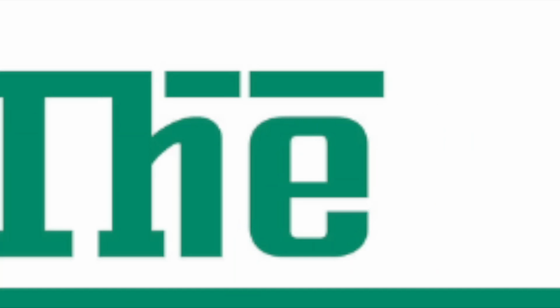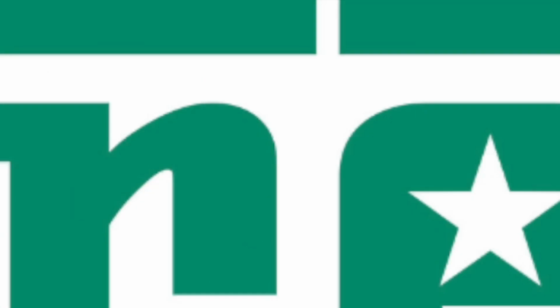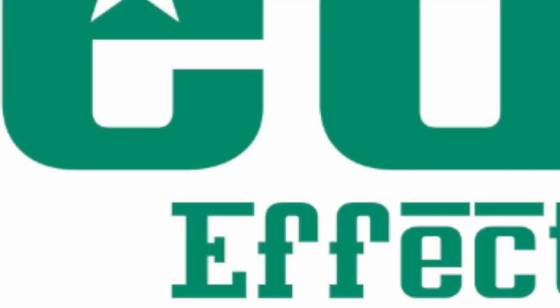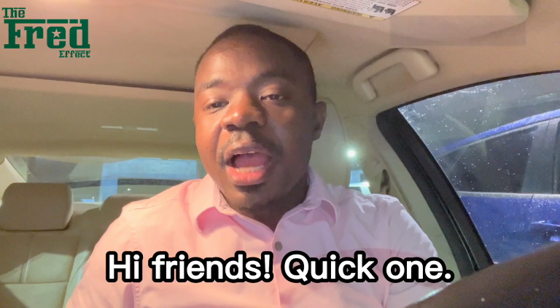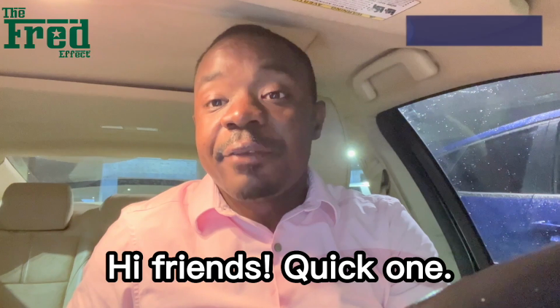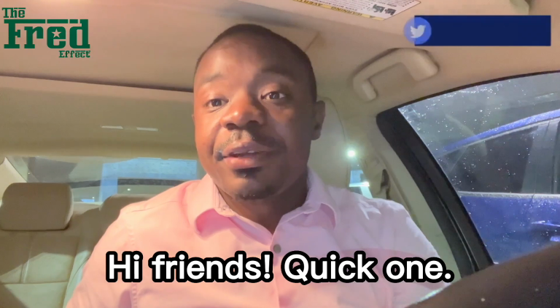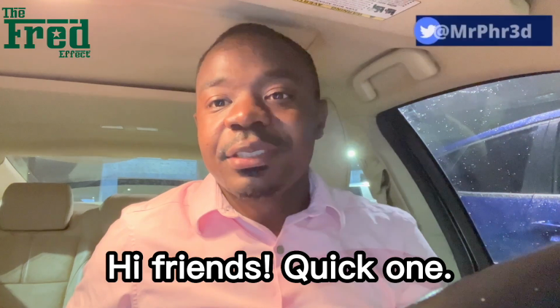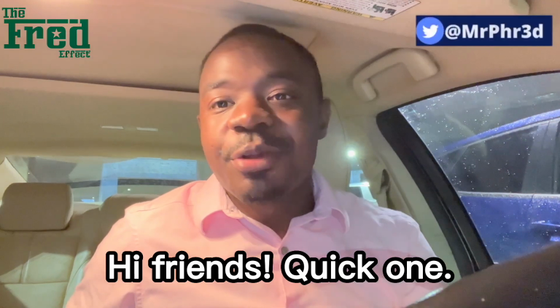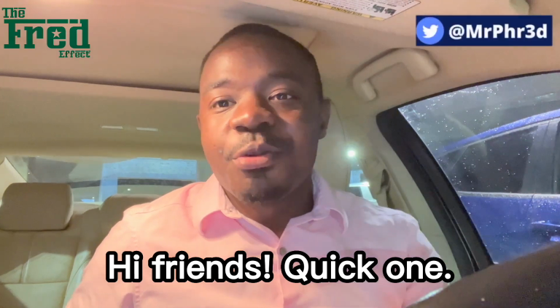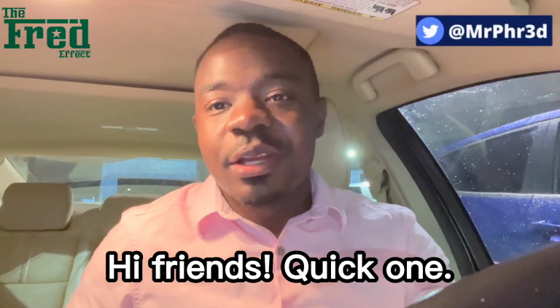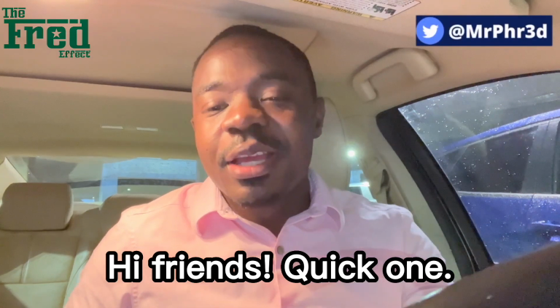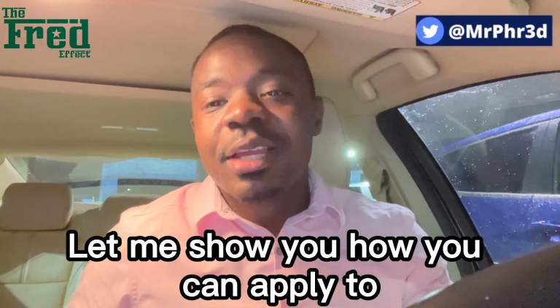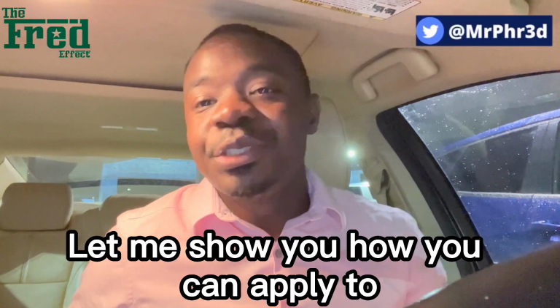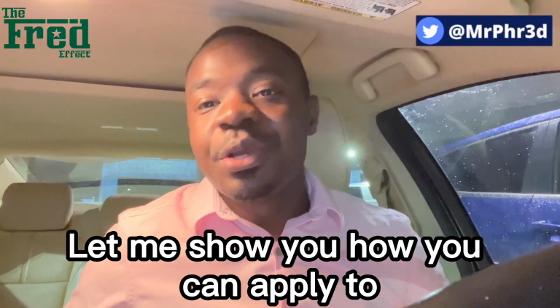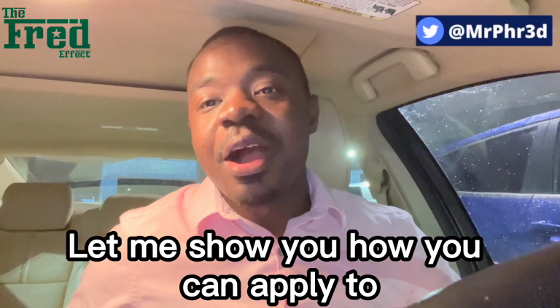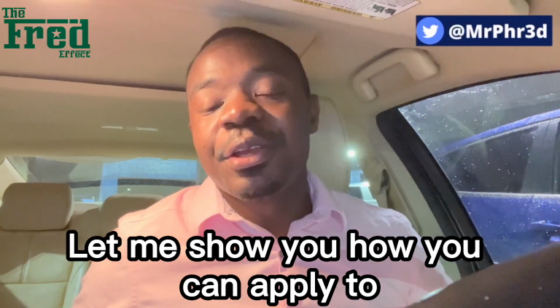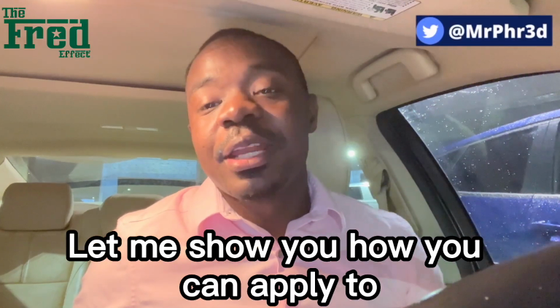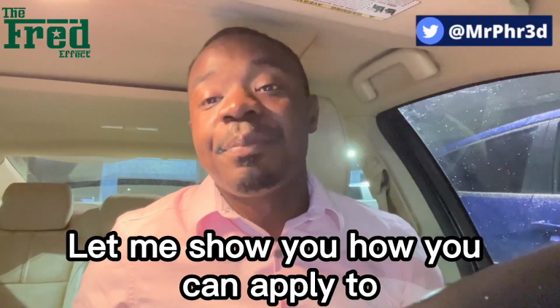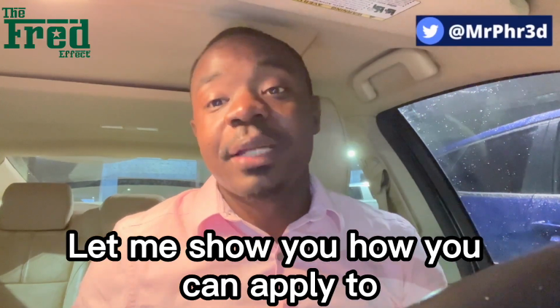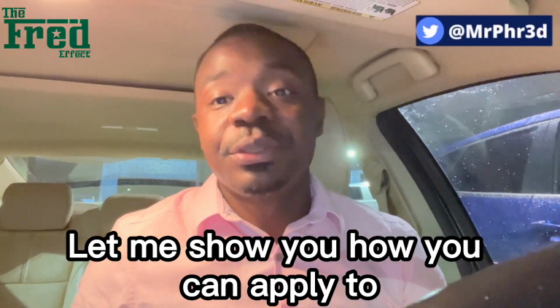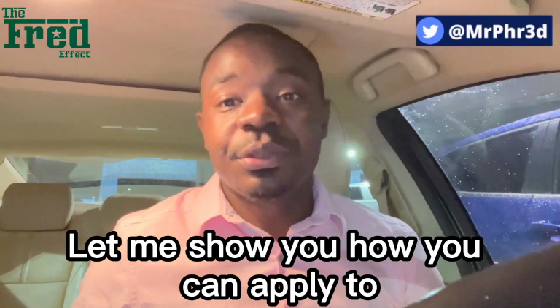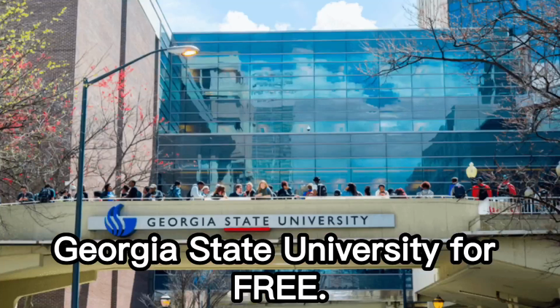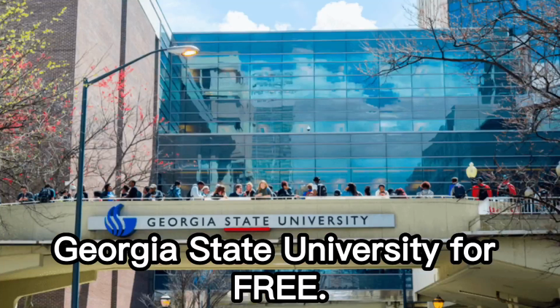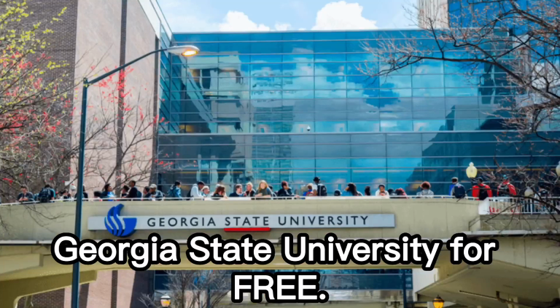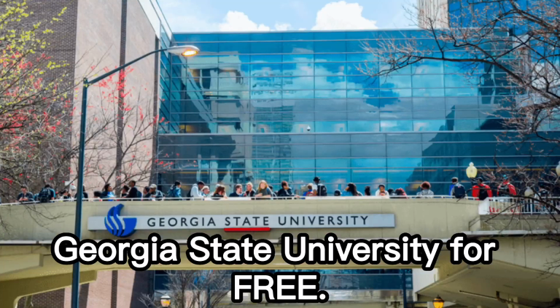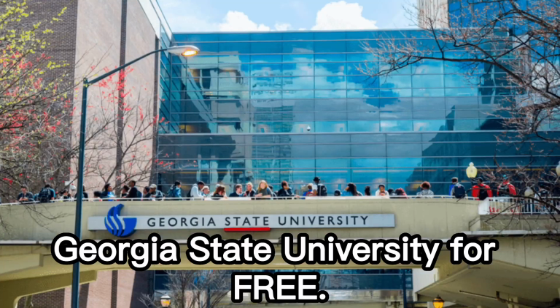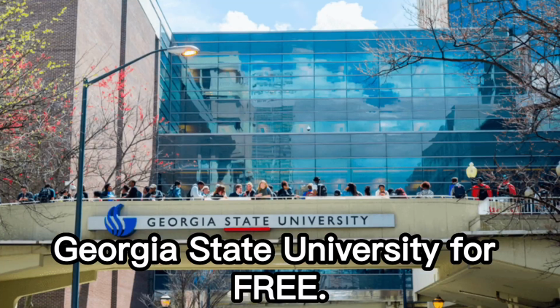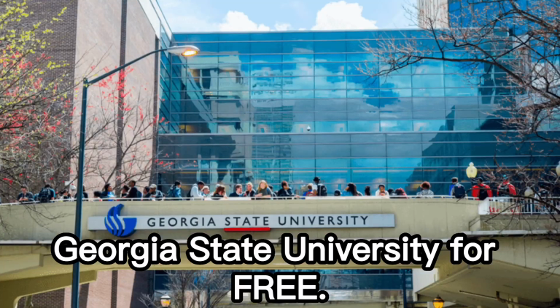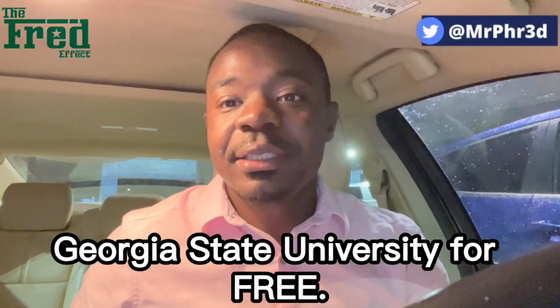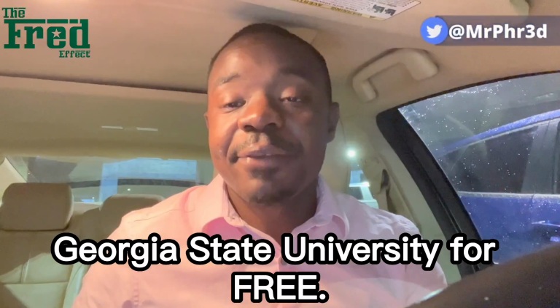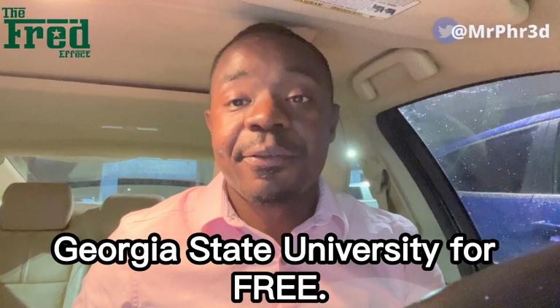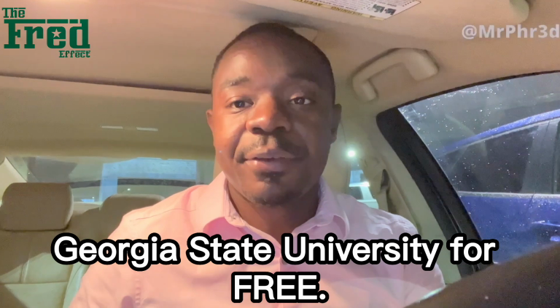Hi friends, quick one. Let me show you how you can apply to Georgia State University for free.